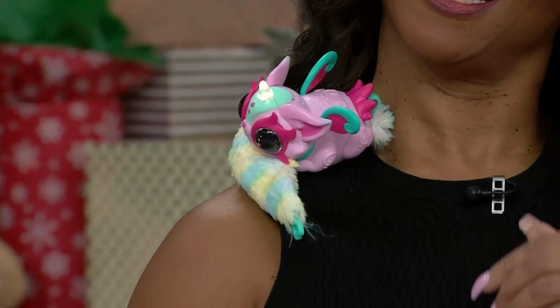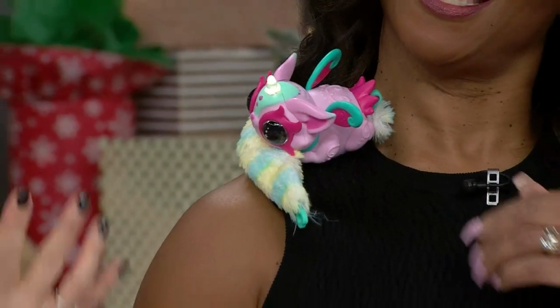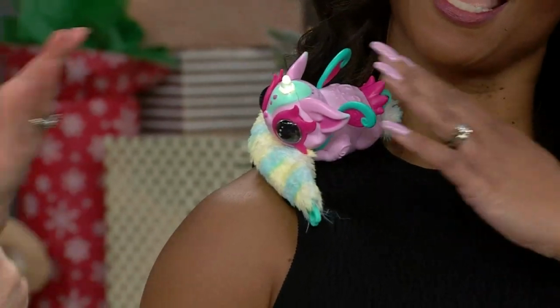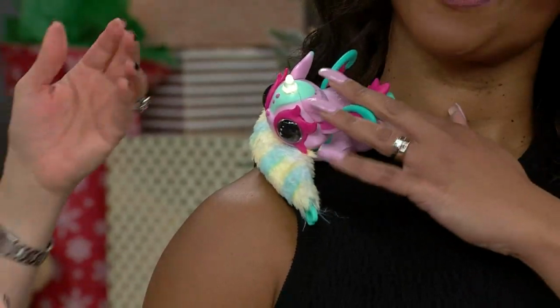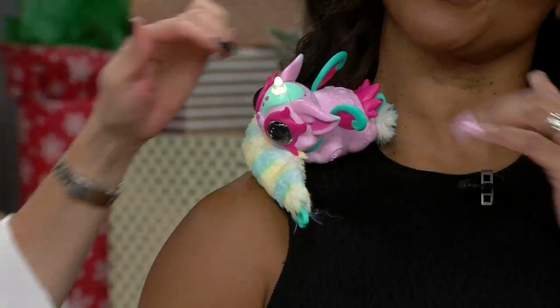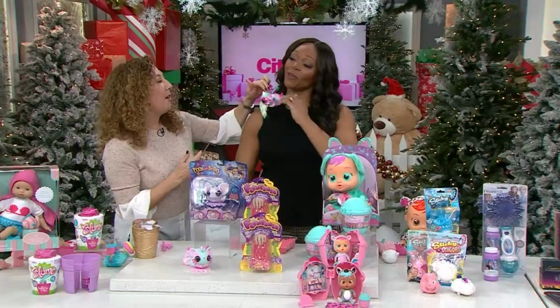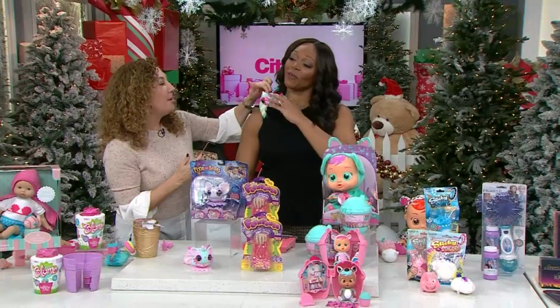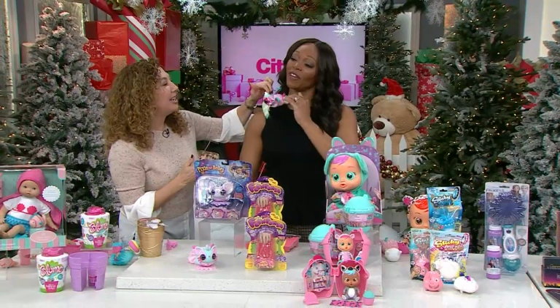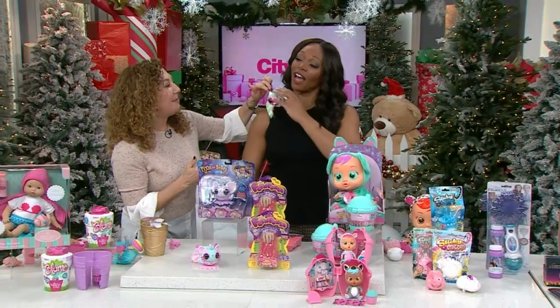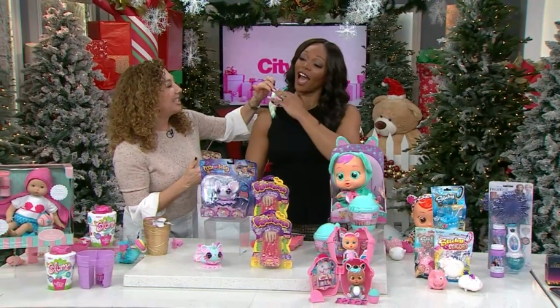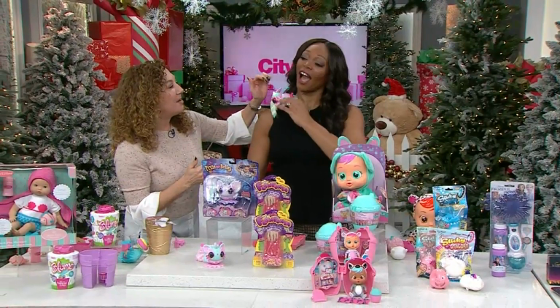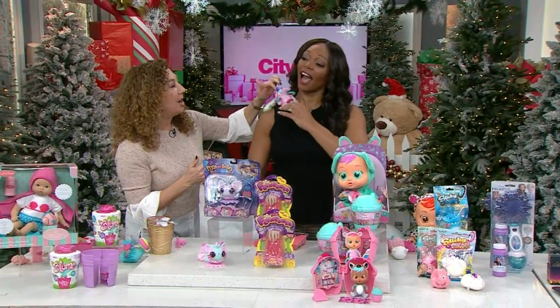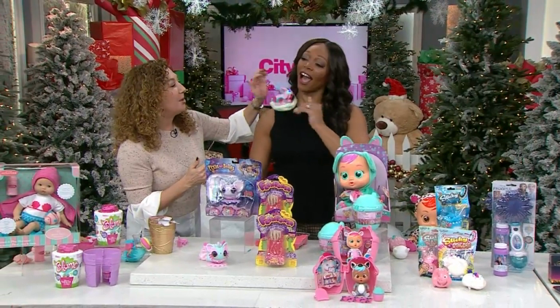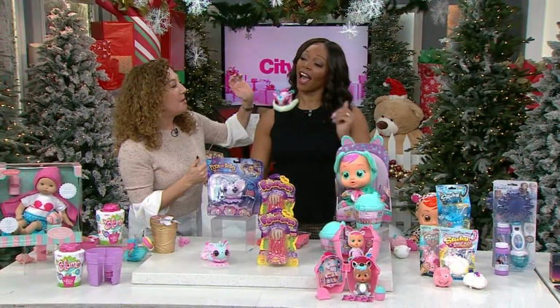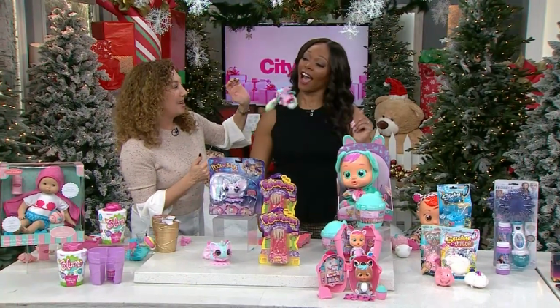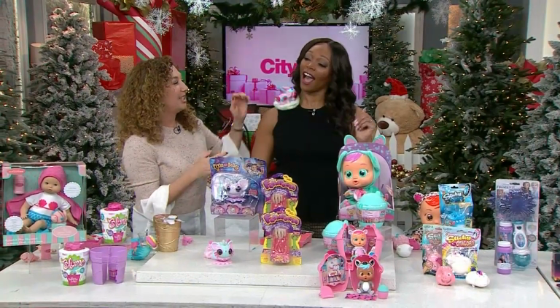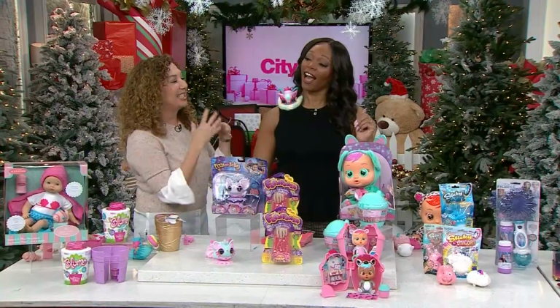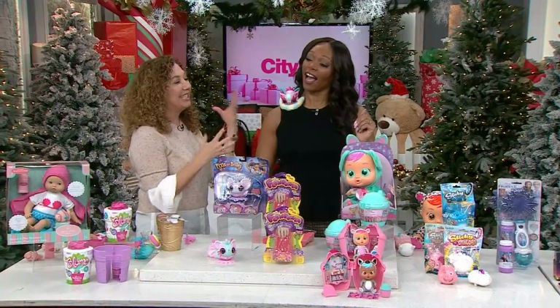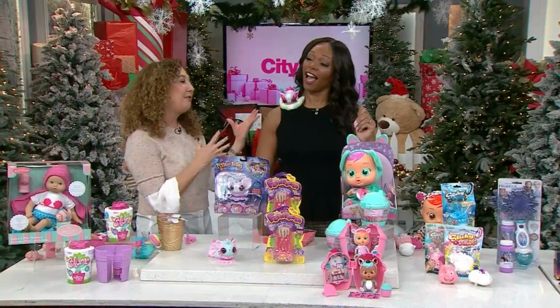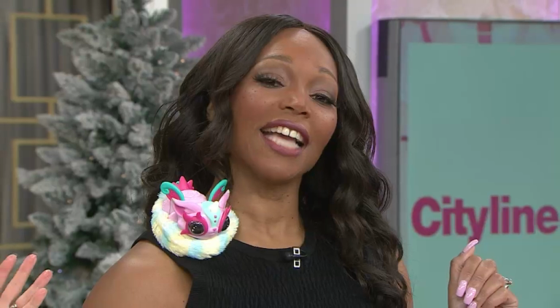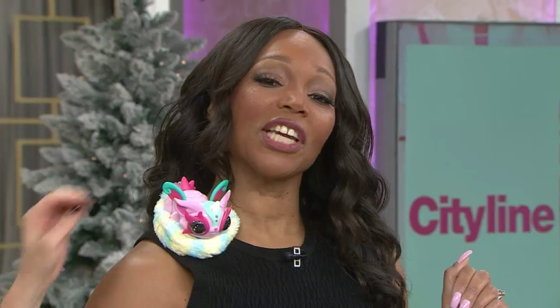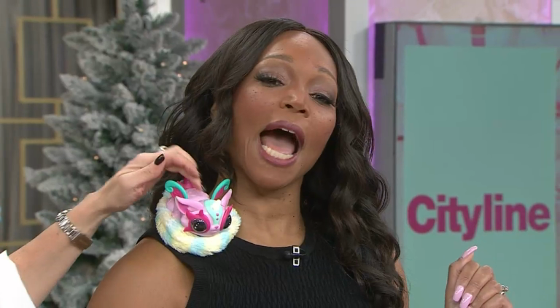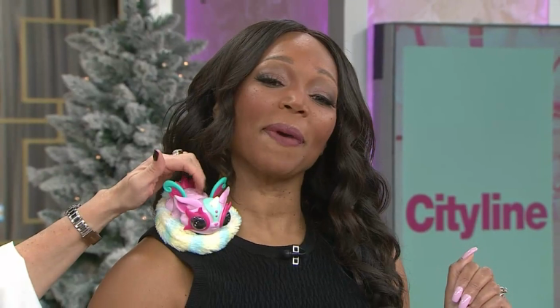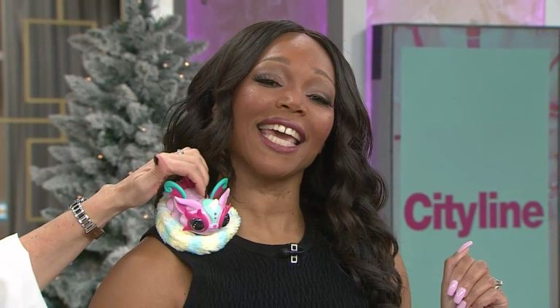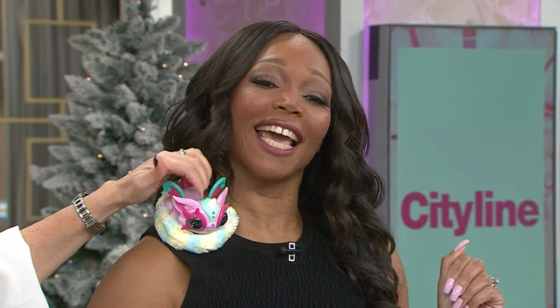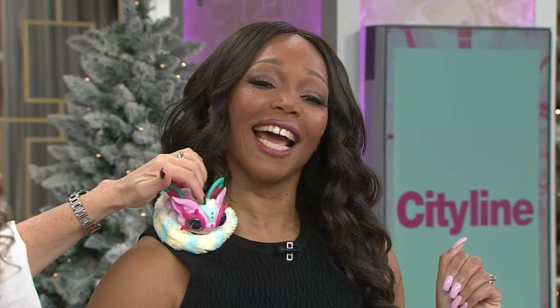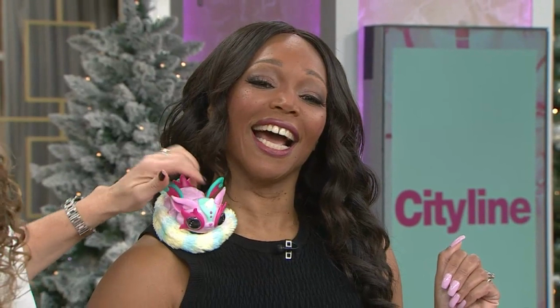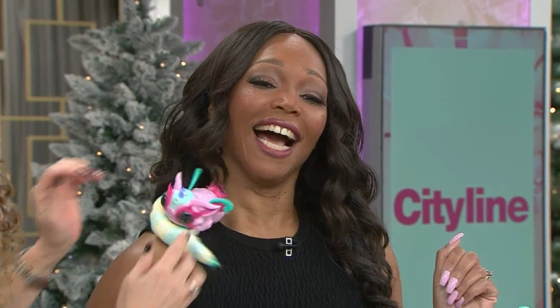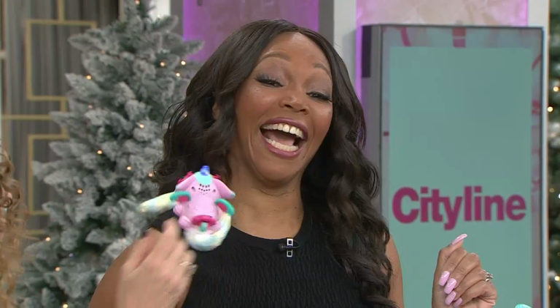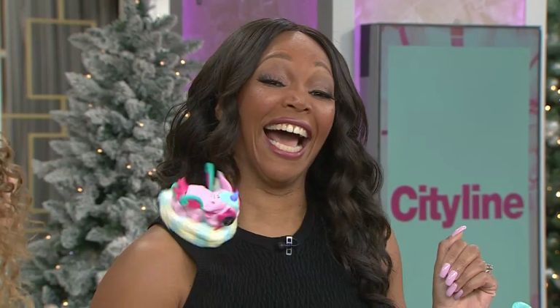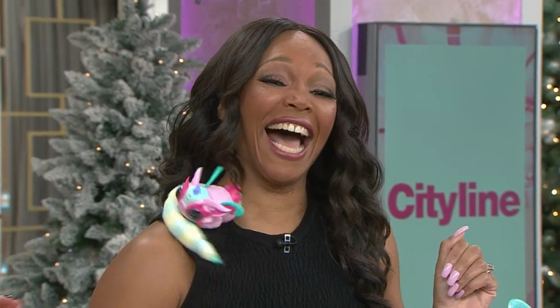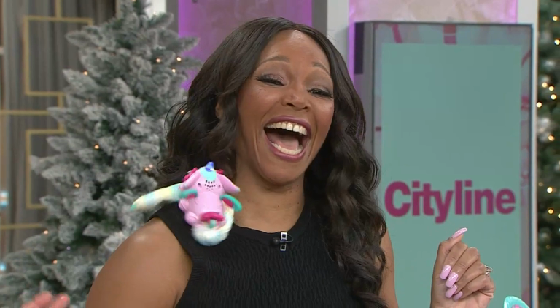You can tell her mood based on what color her horn is — she has different moods and she responds to touch.